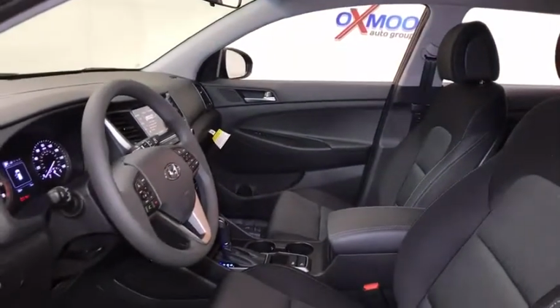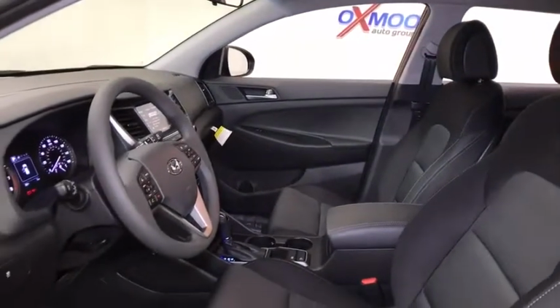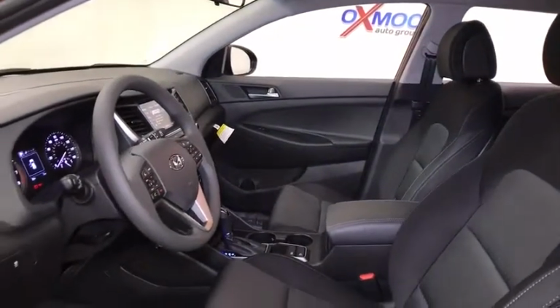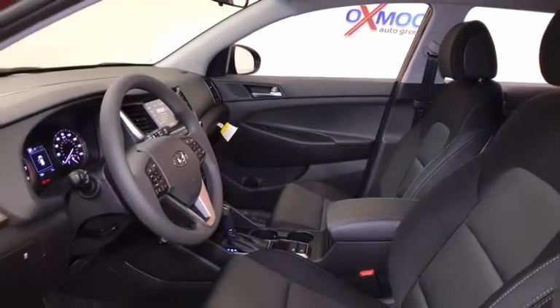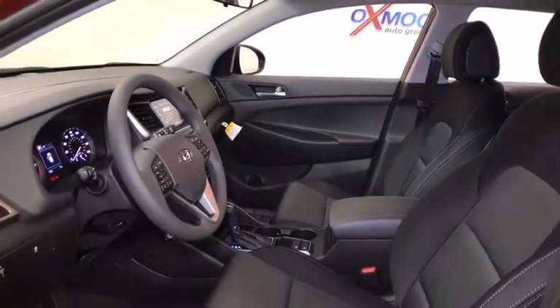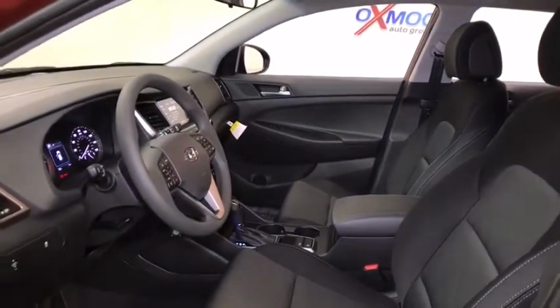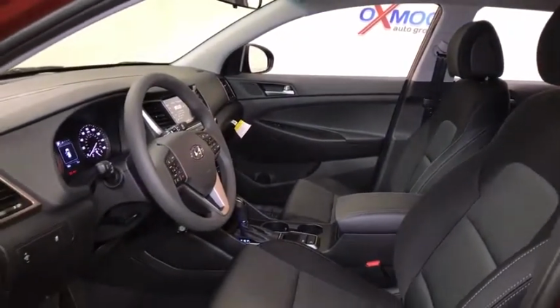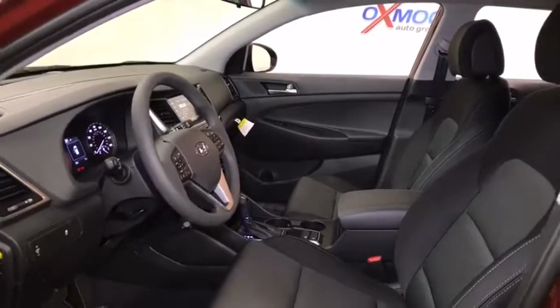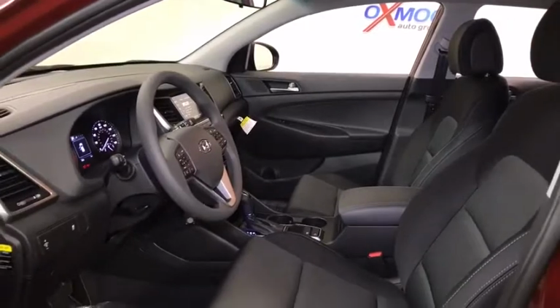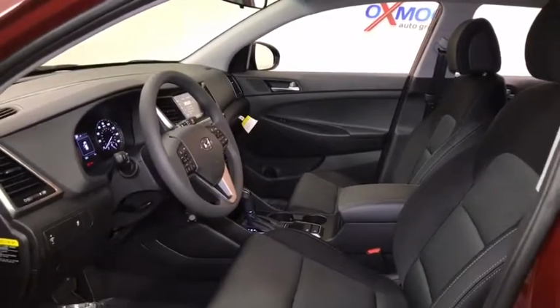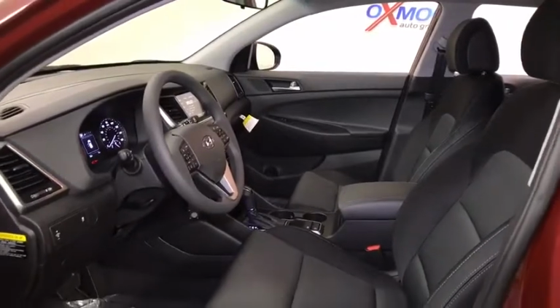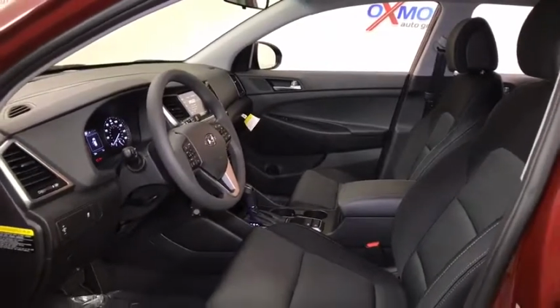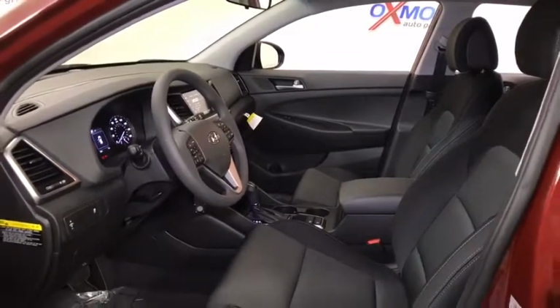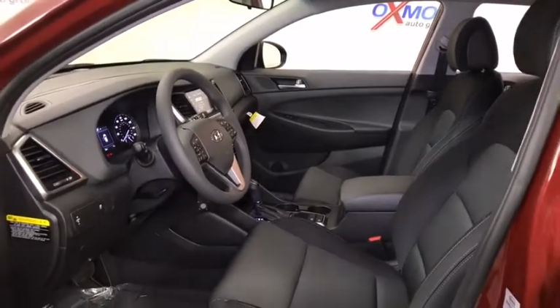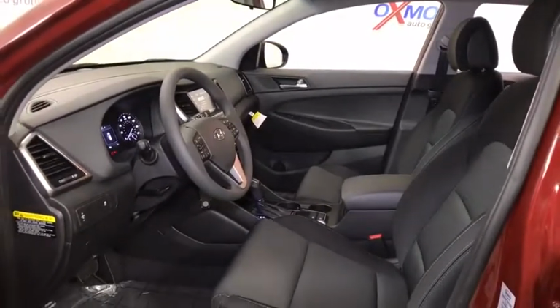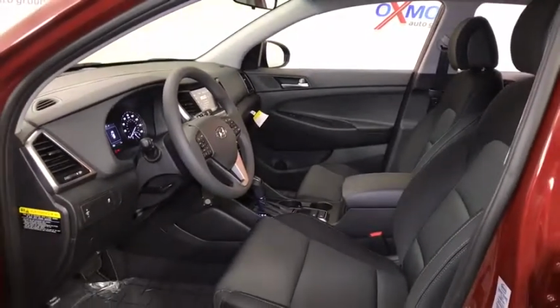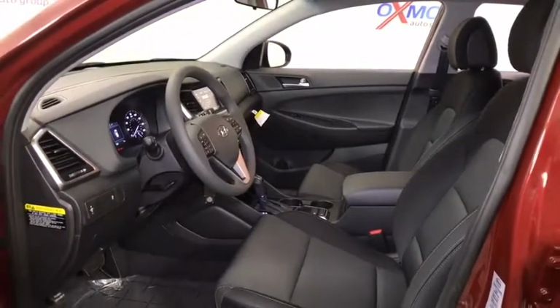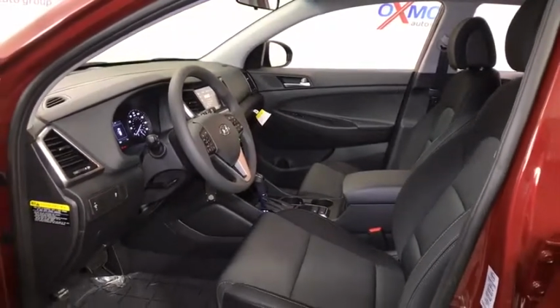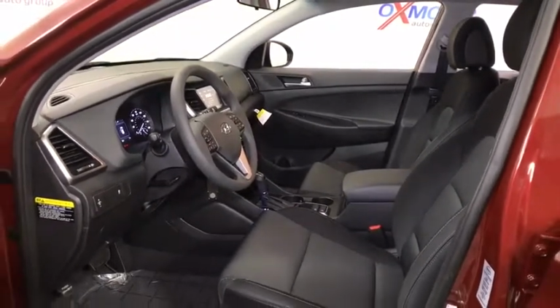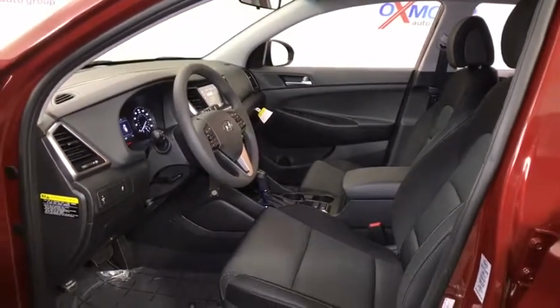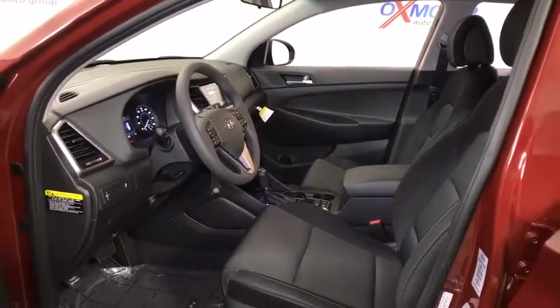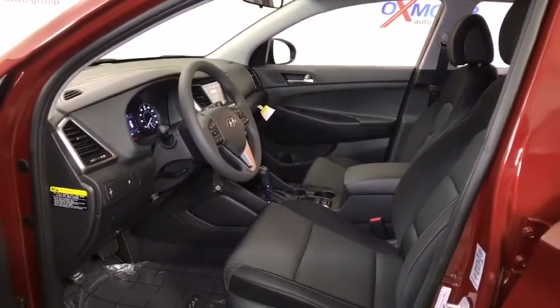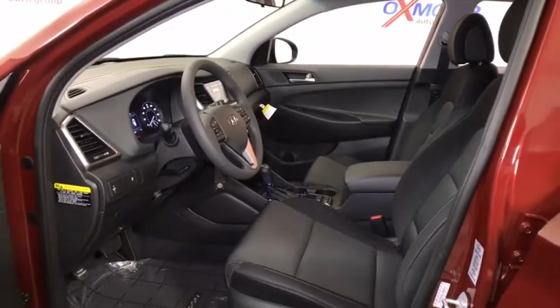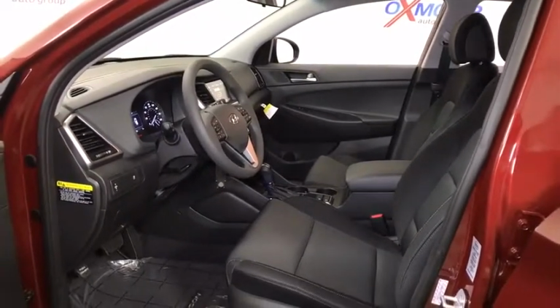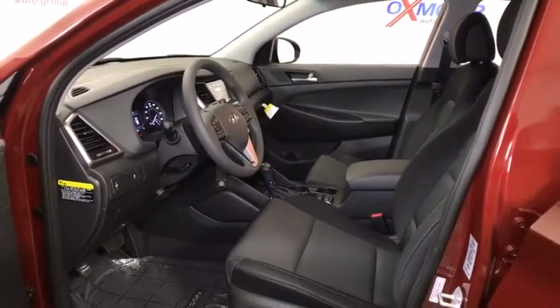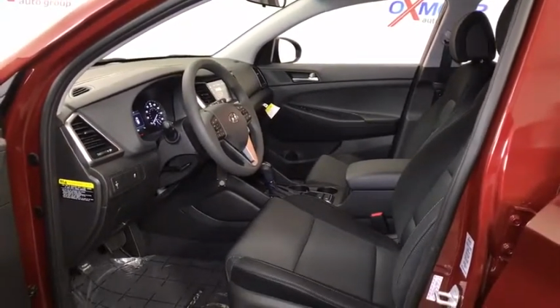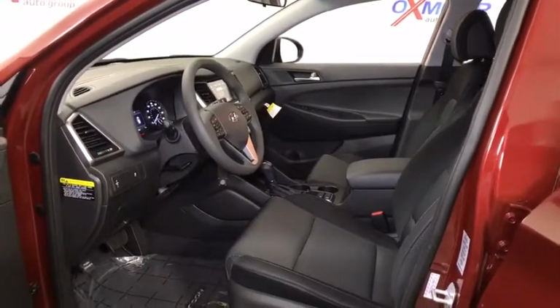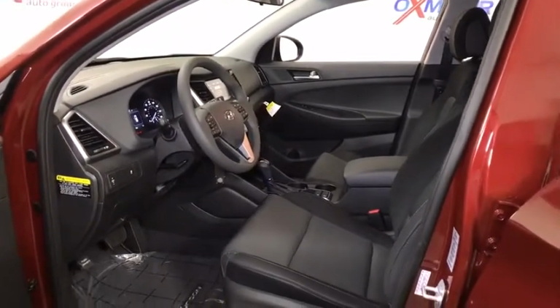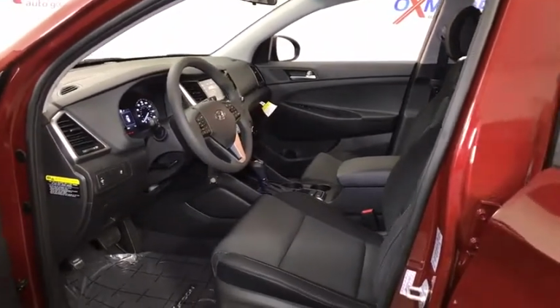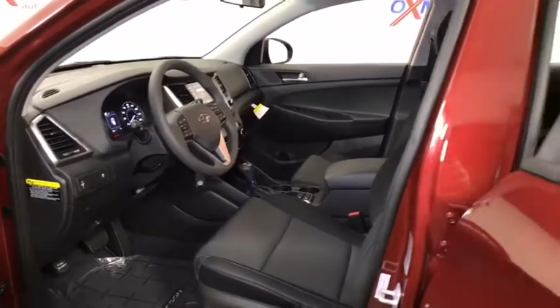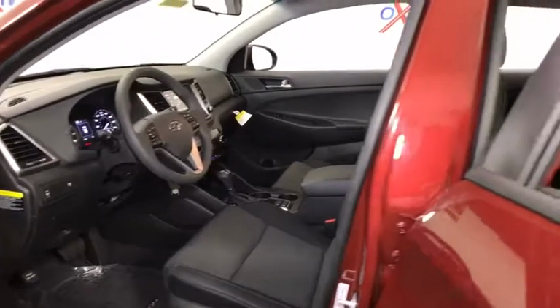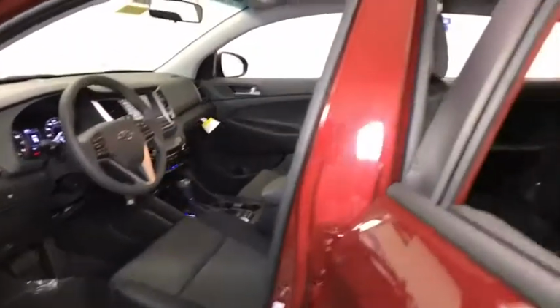Heated front seat, fog lights, power windows, security system, trip computer, rear window defroster, brake assist.